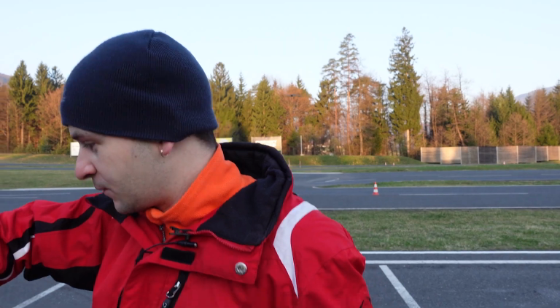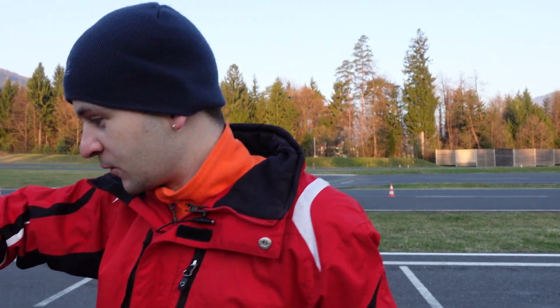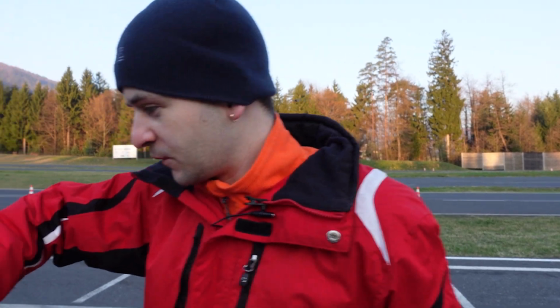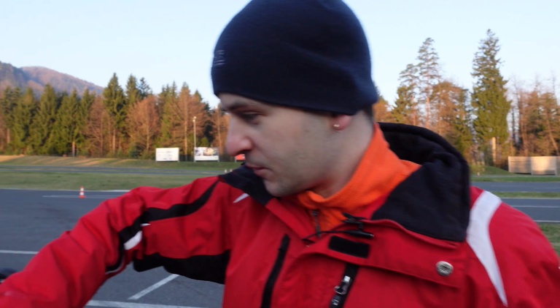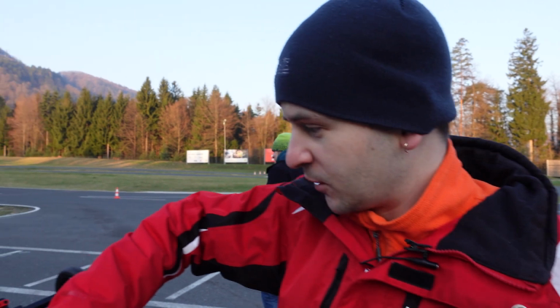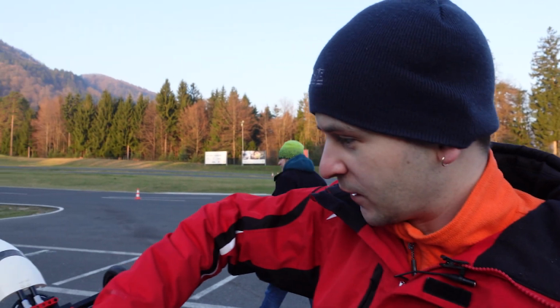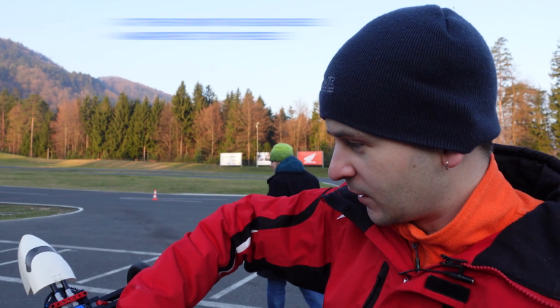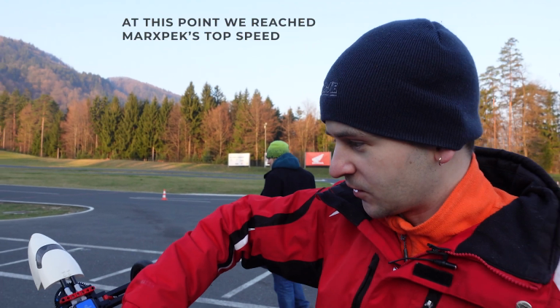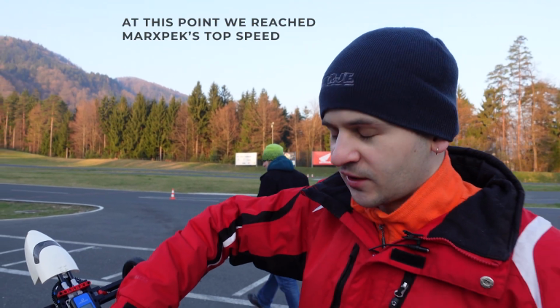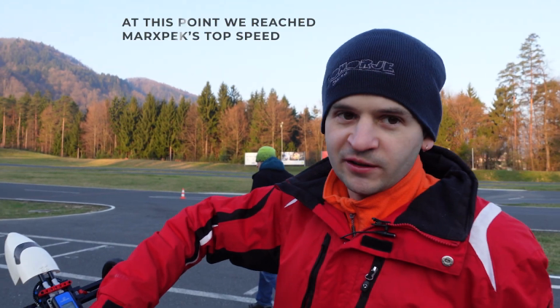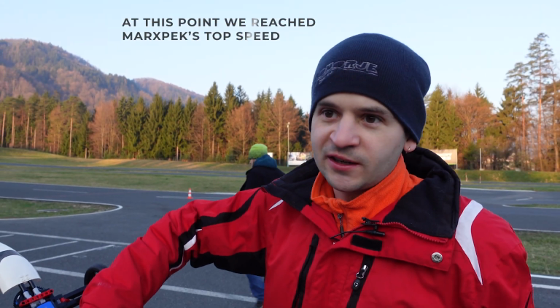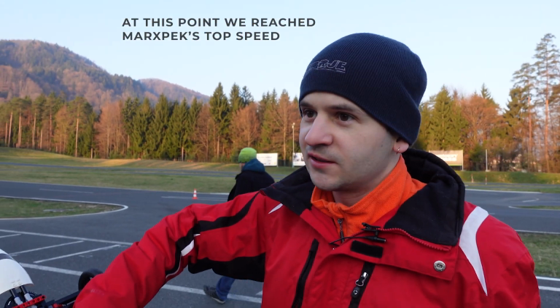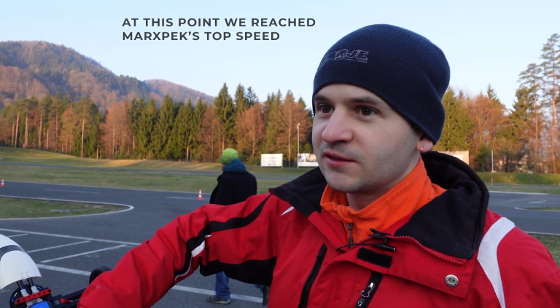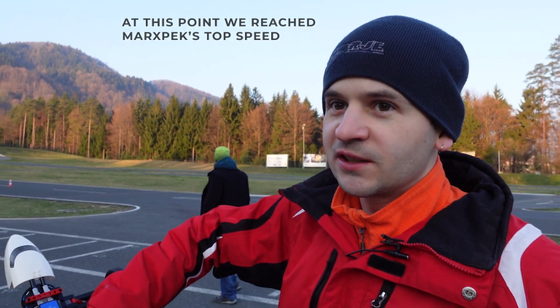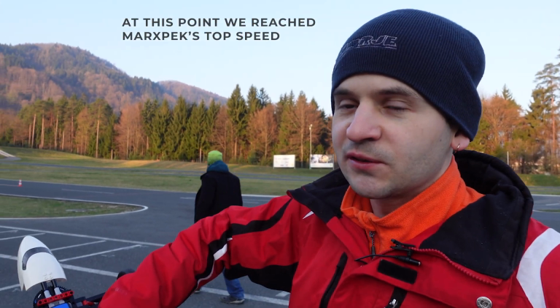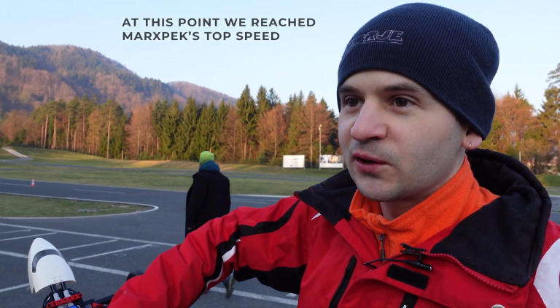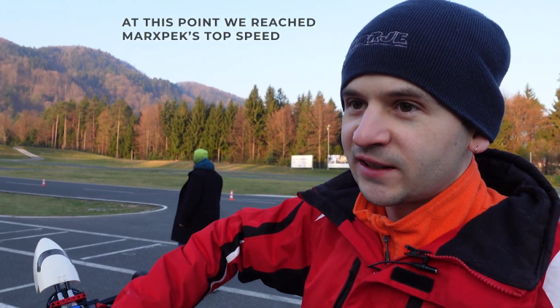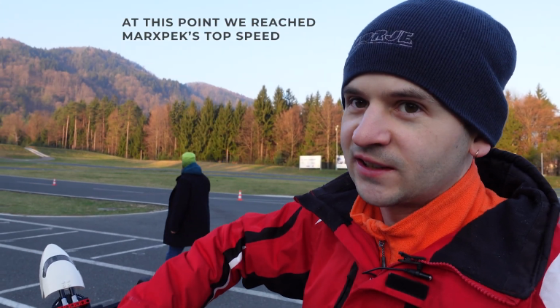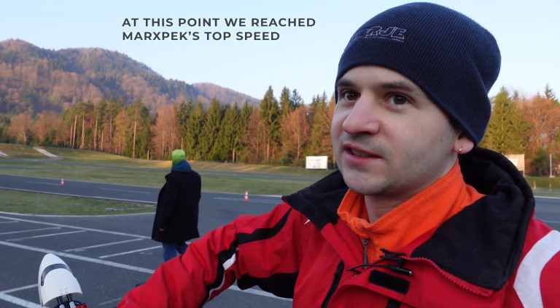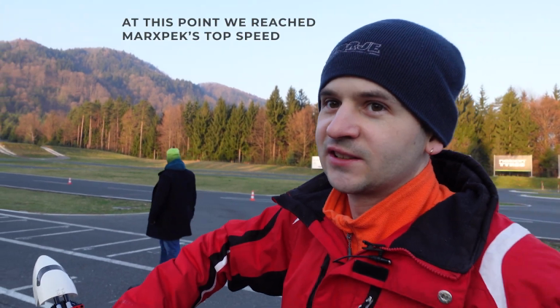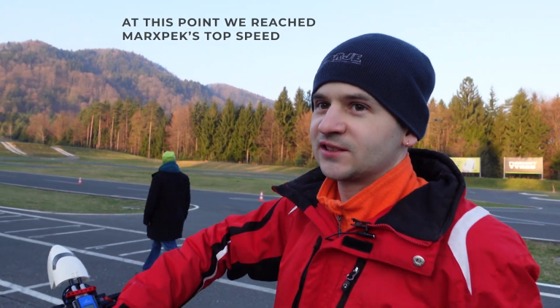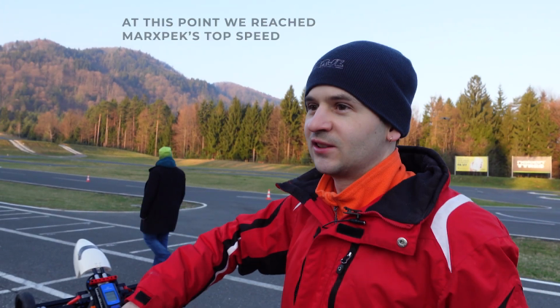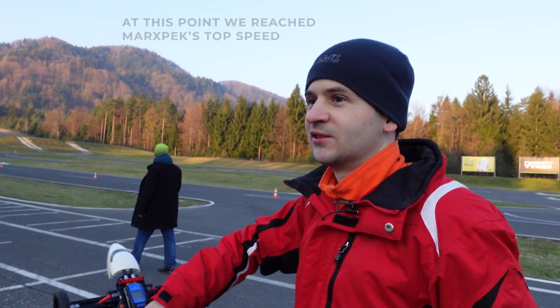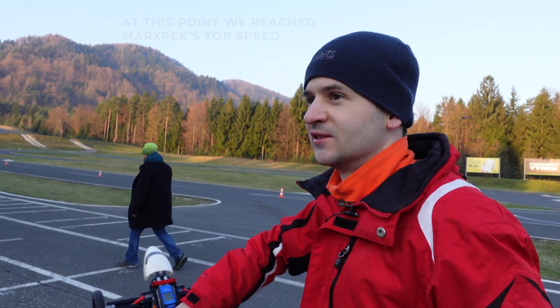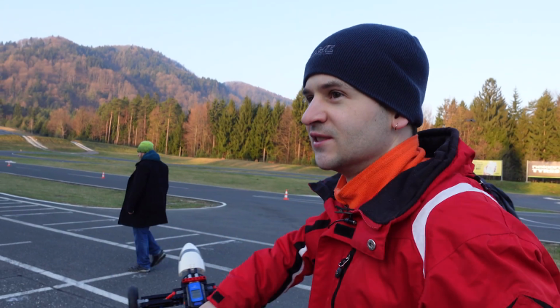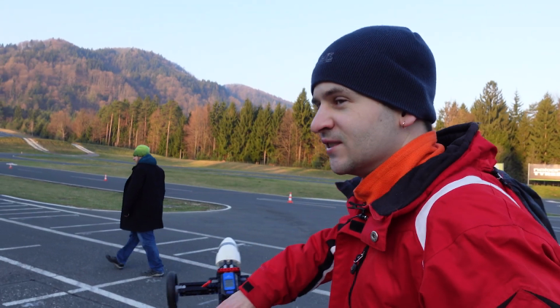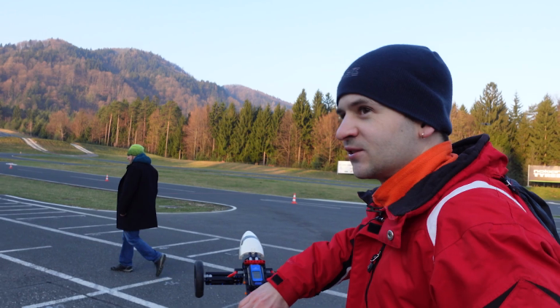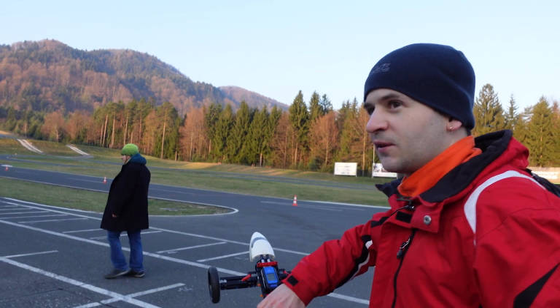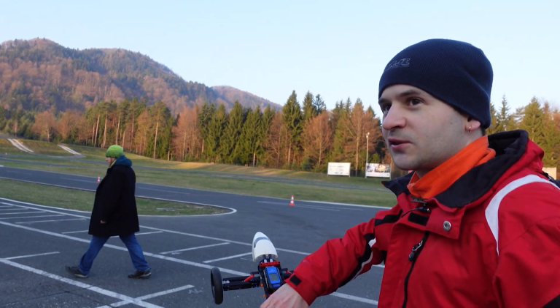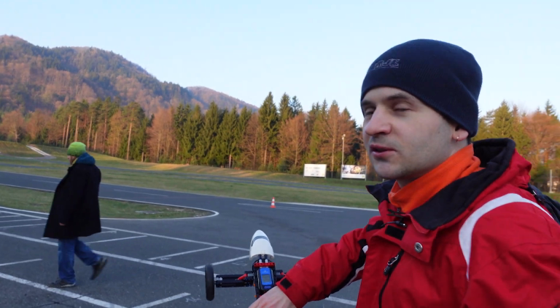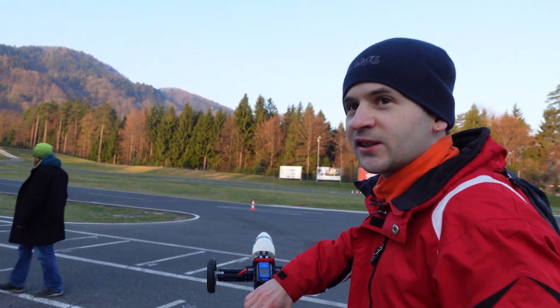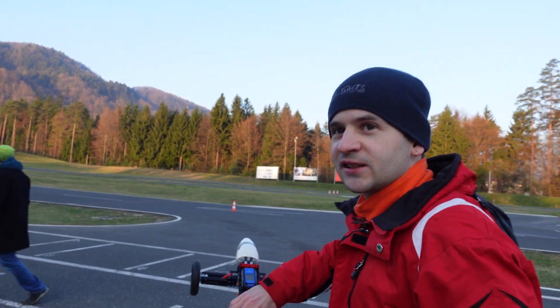44.1 km/h and I didn't even give it full gas yet. So far so good, I guess.